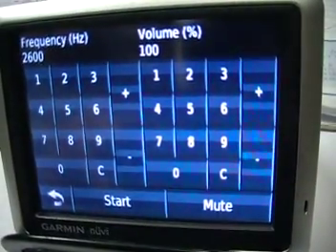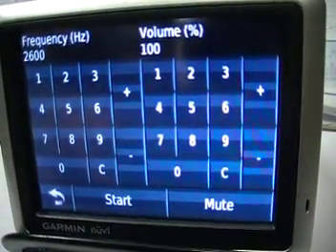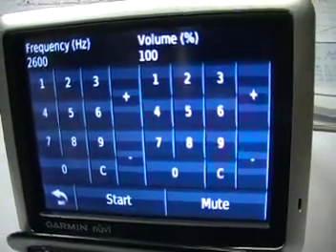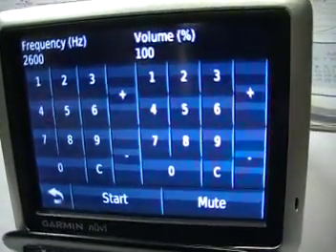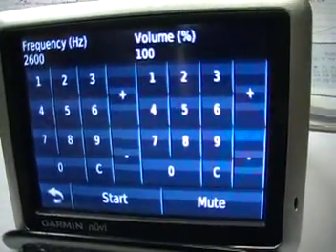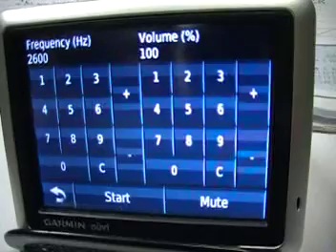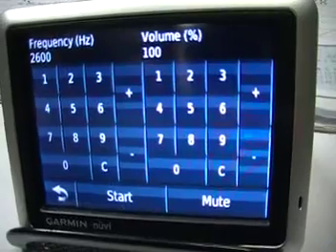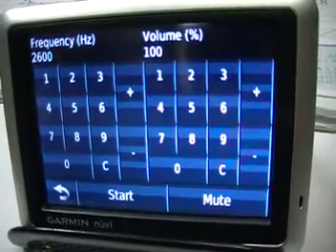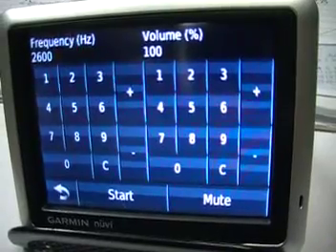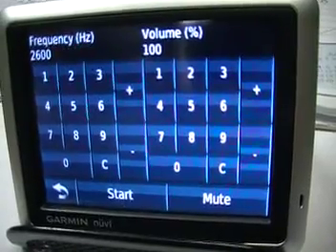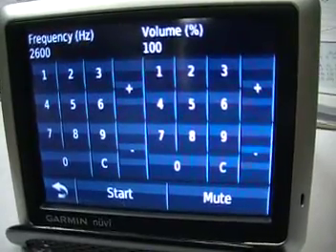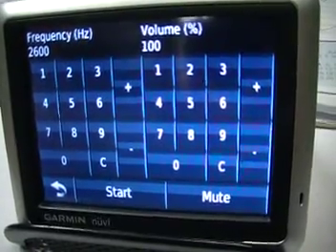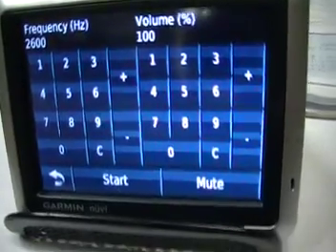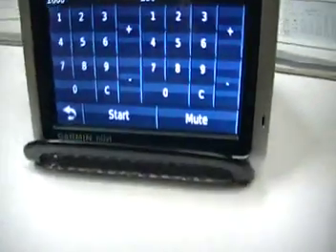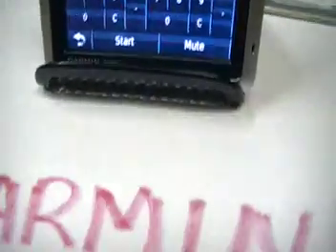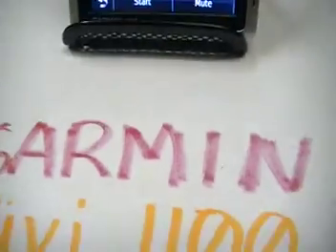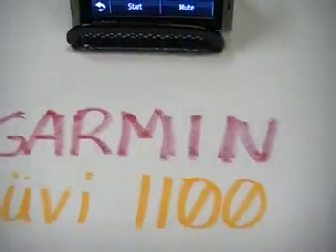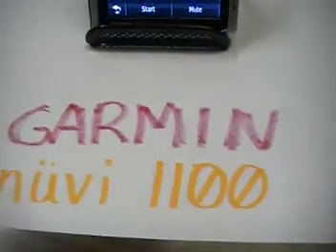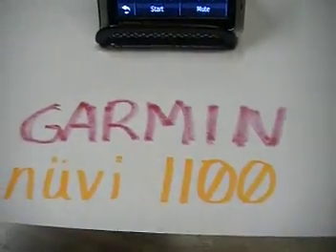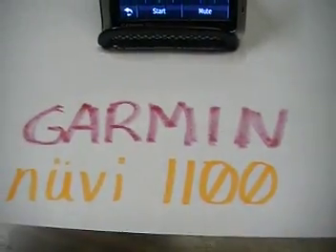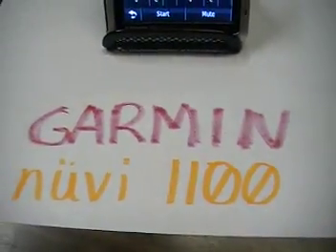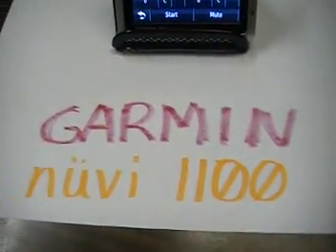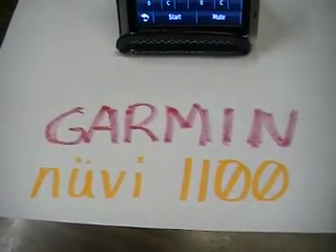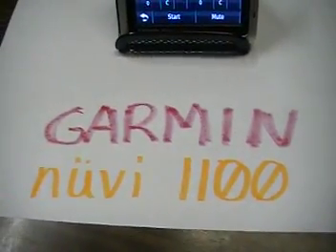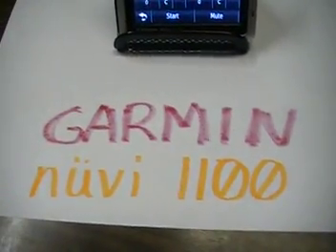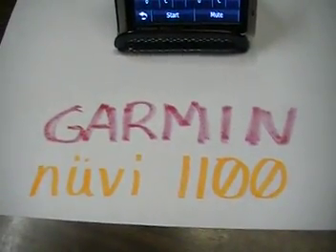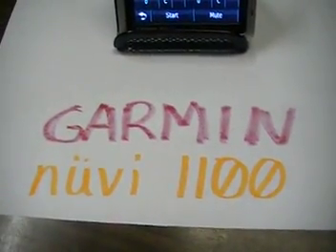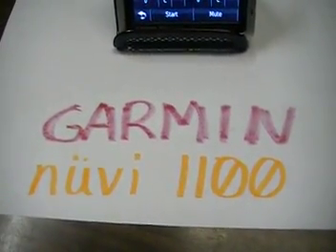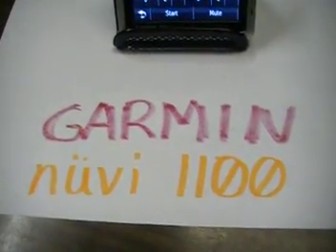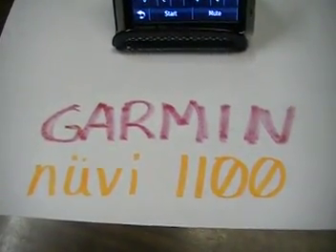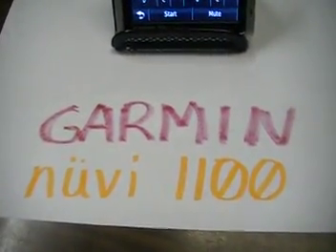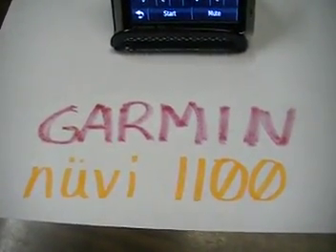And that's how you seize a trunk with a Garmin Nuvi 1100.